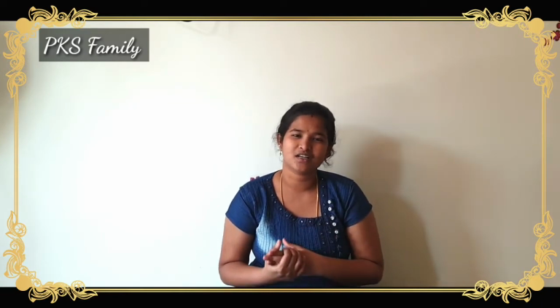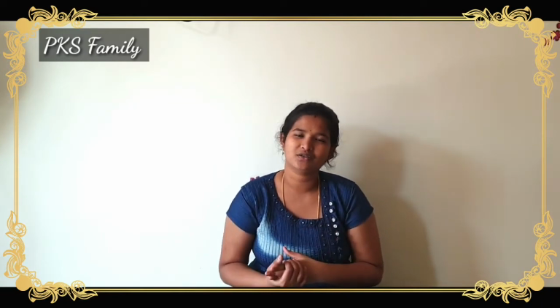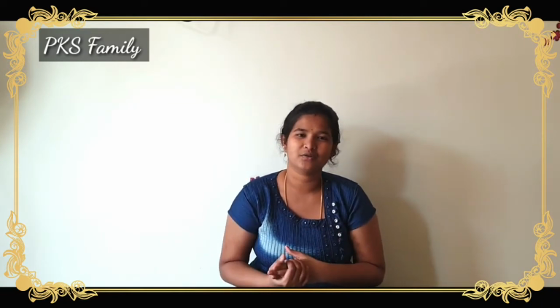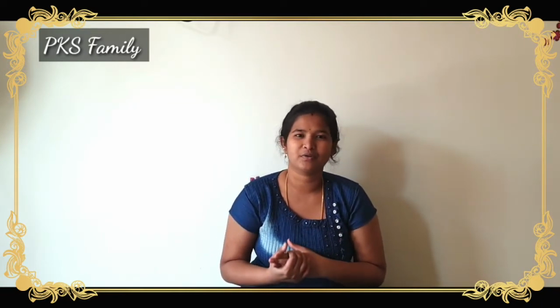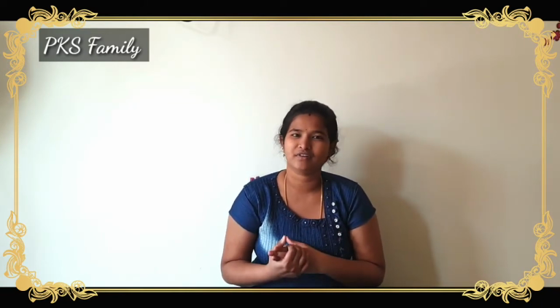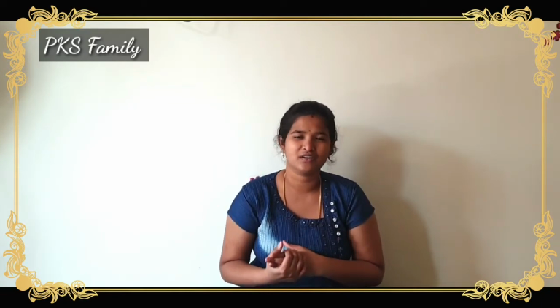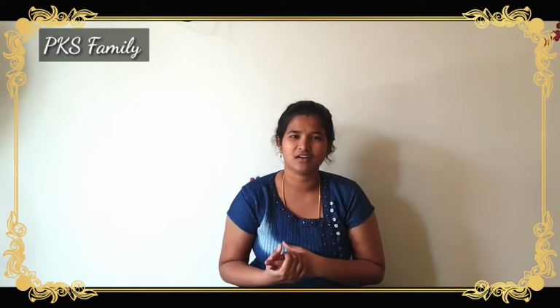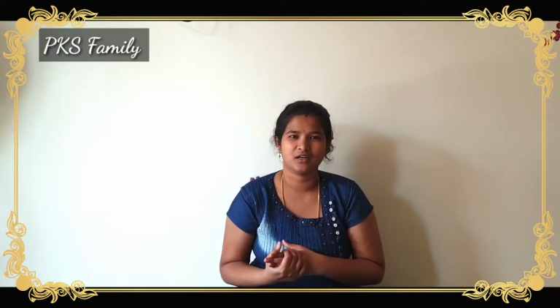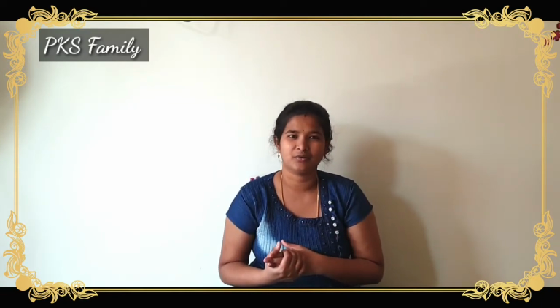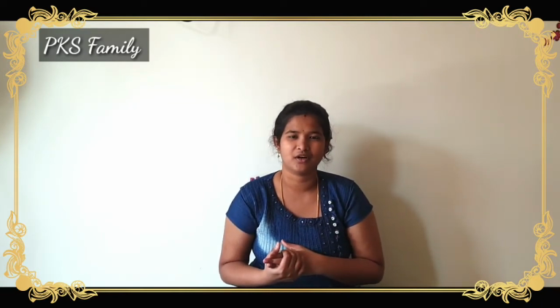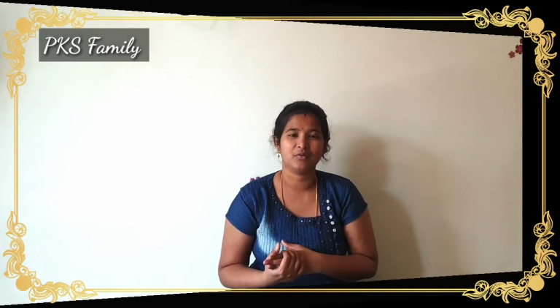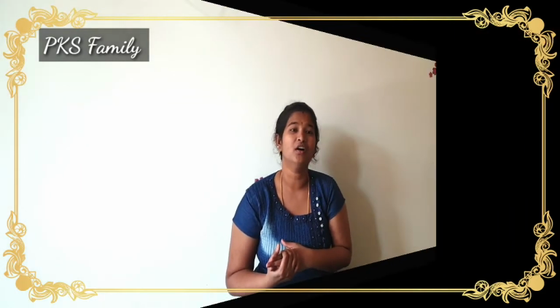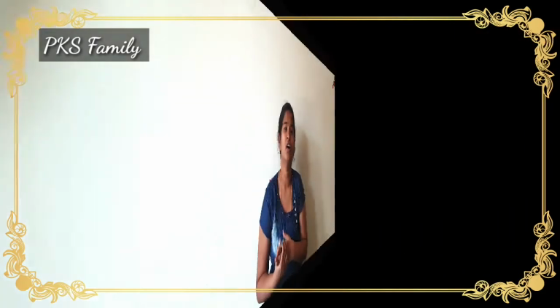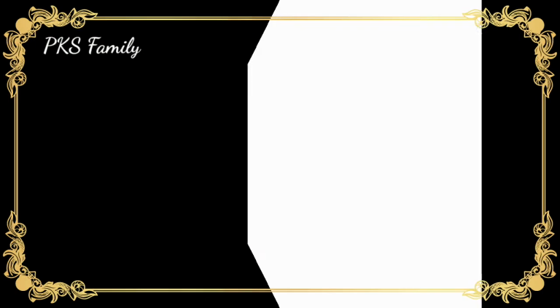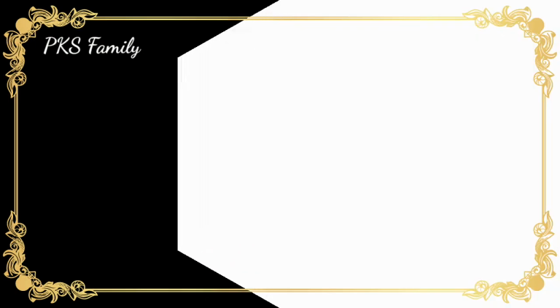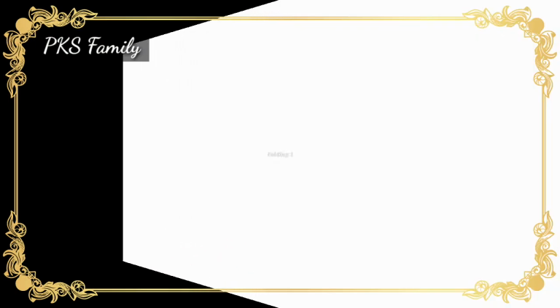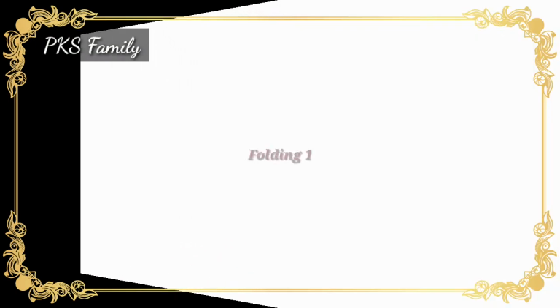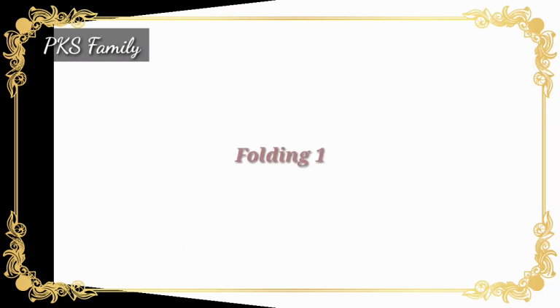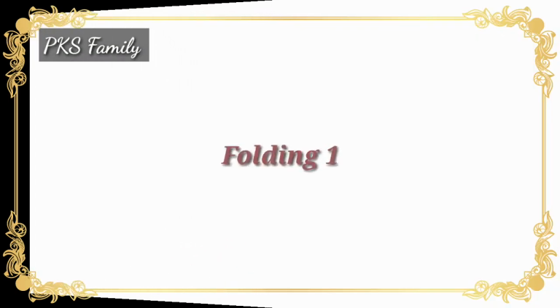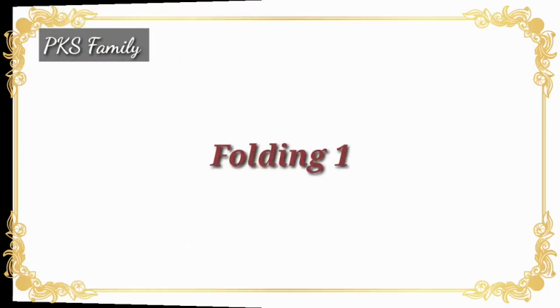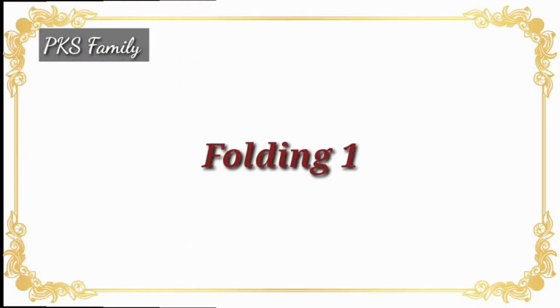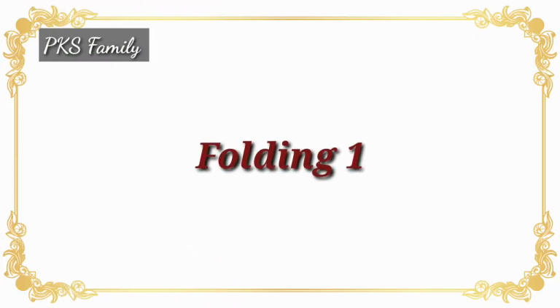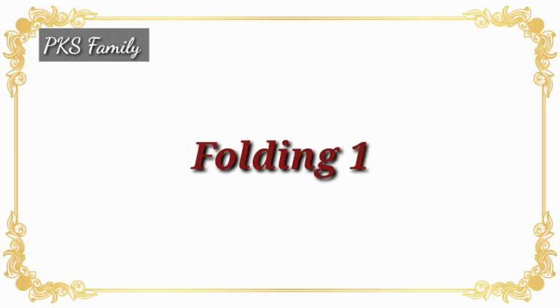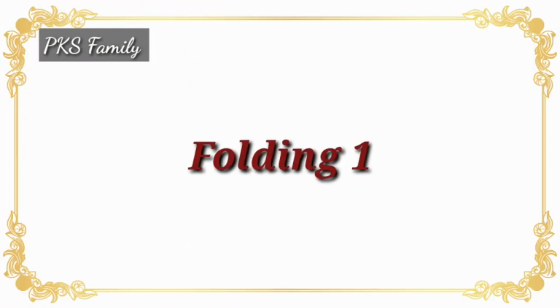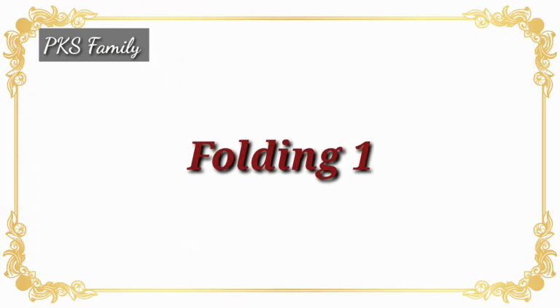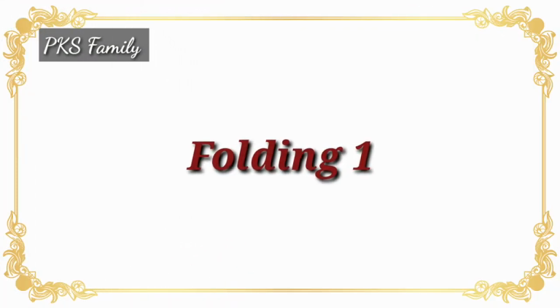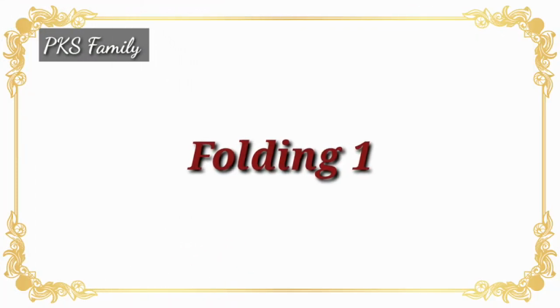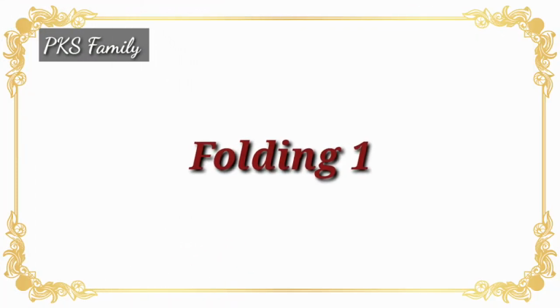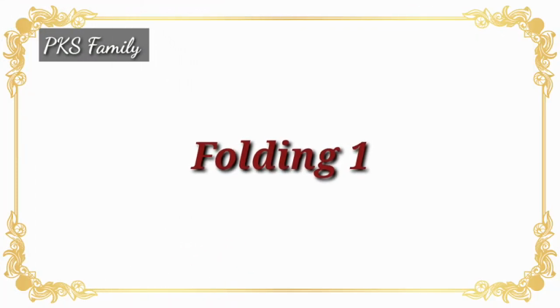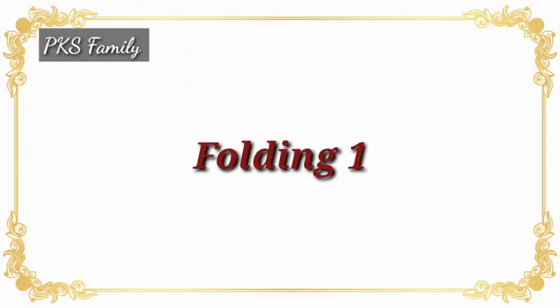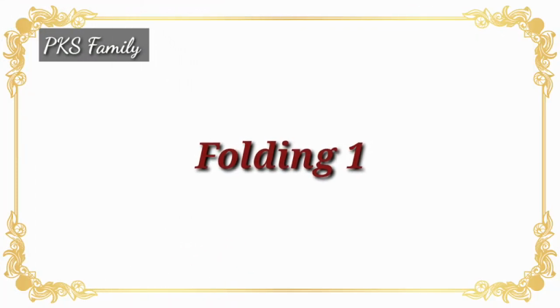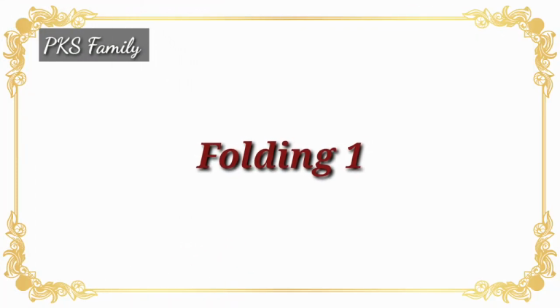So let's get started in the video. We are going to do the first folding.